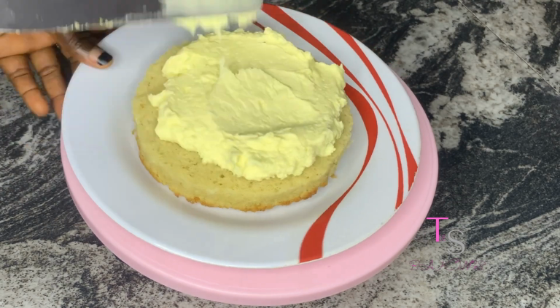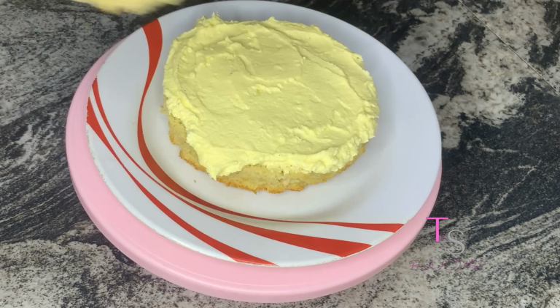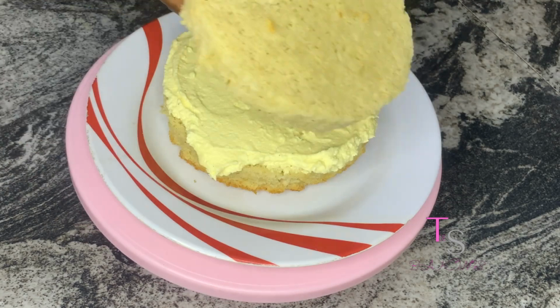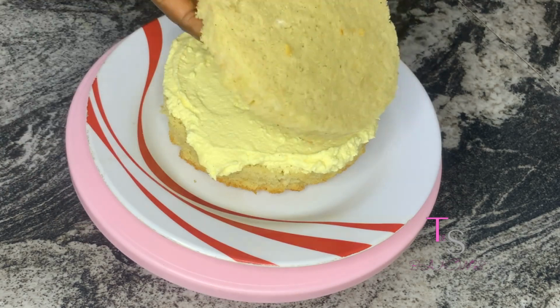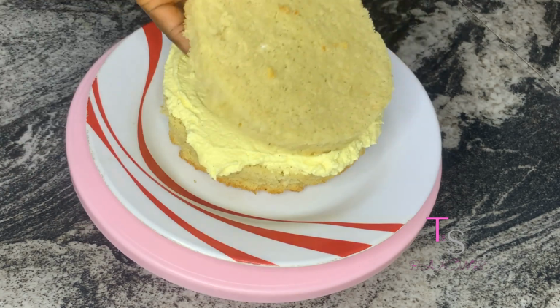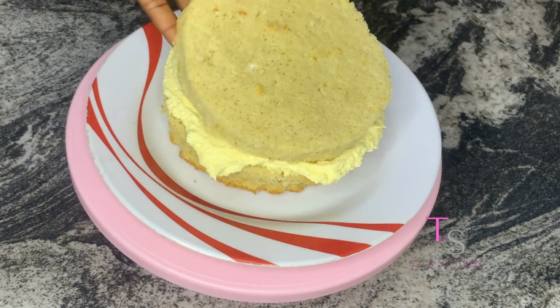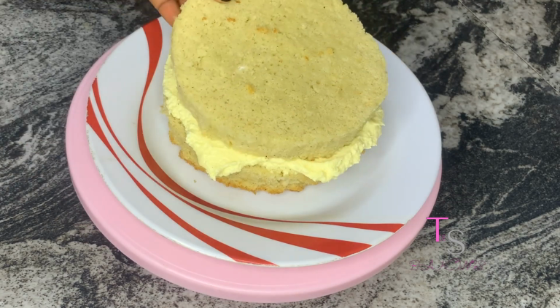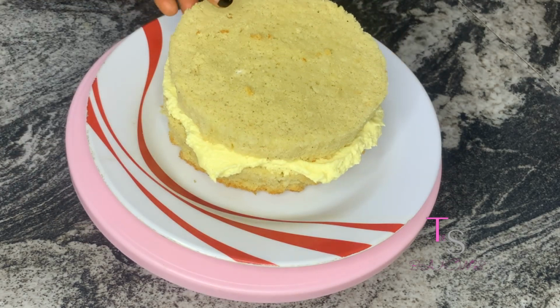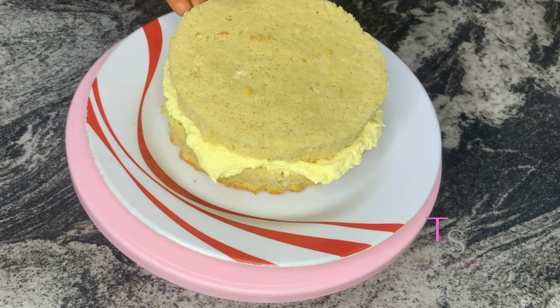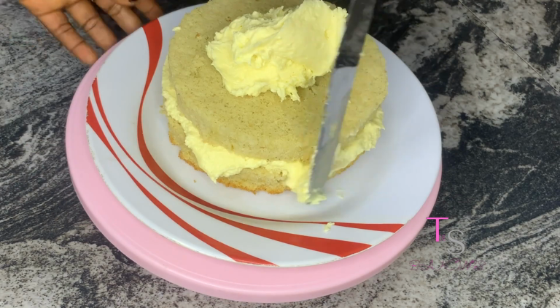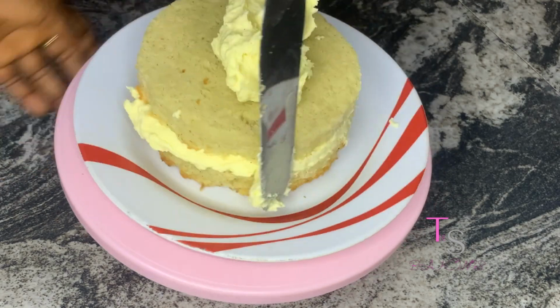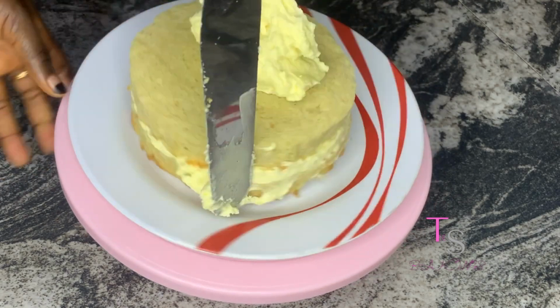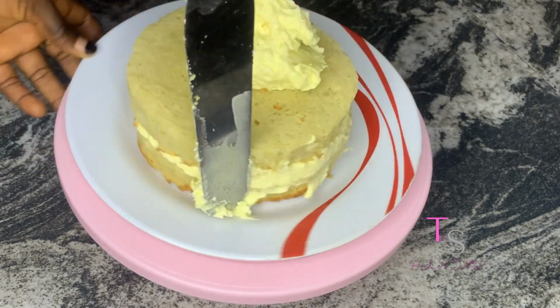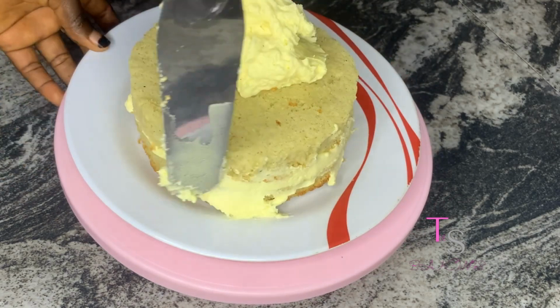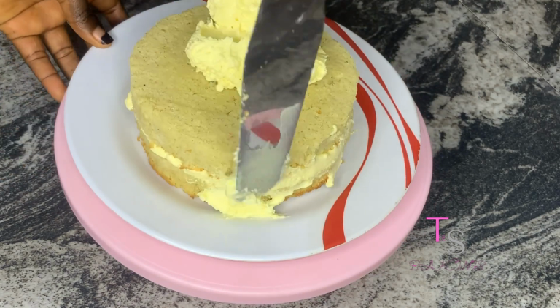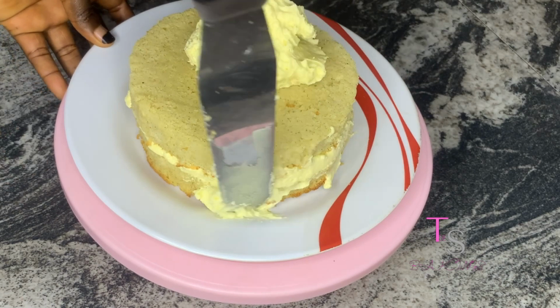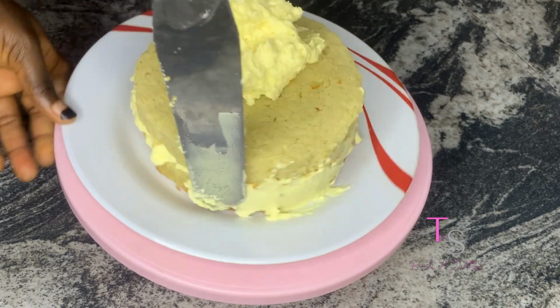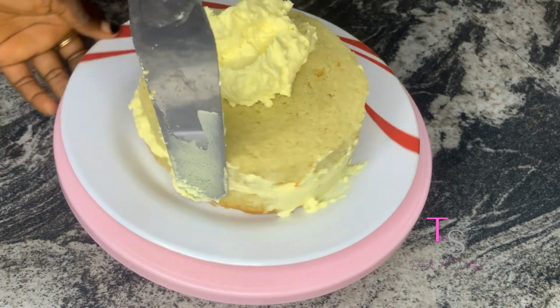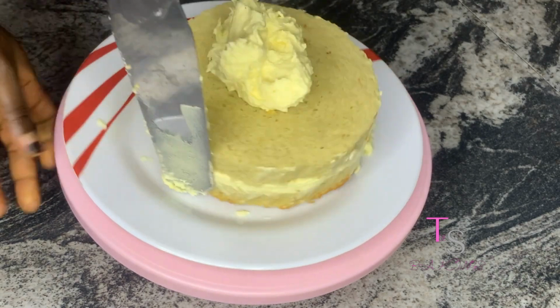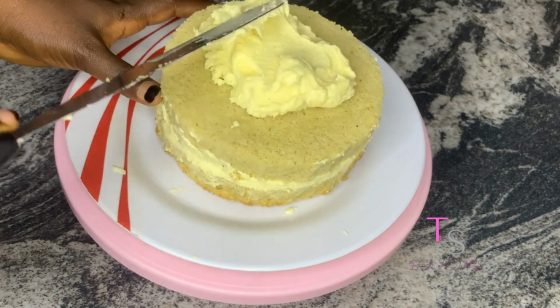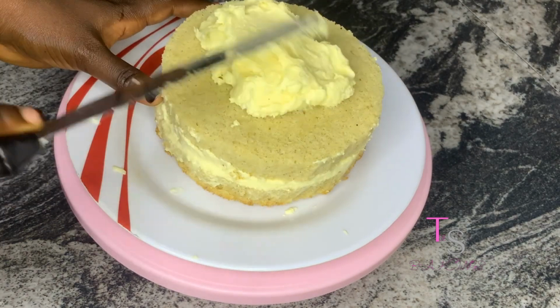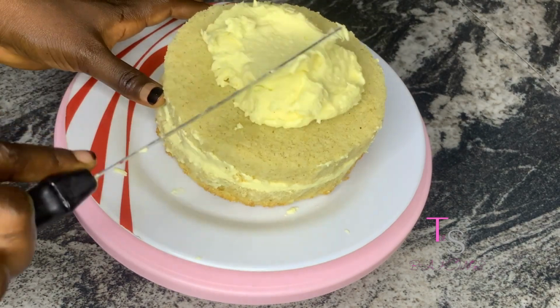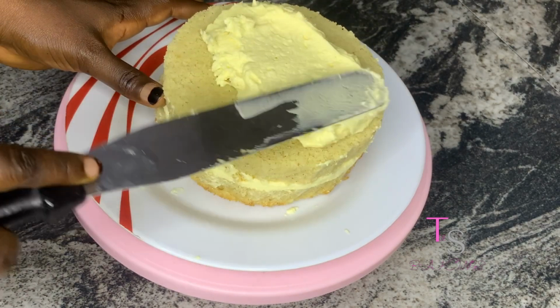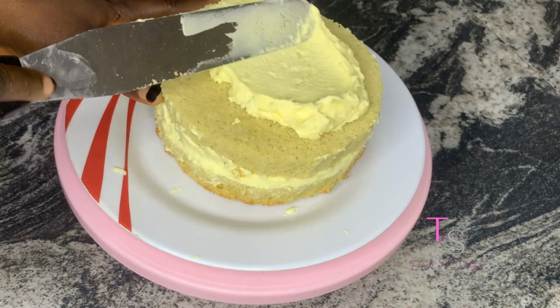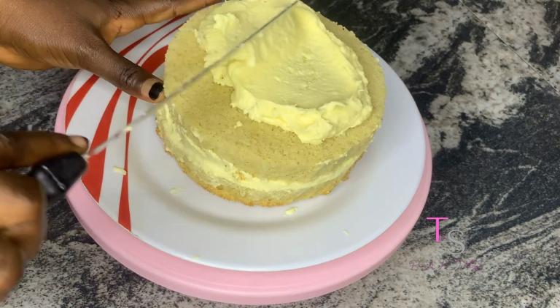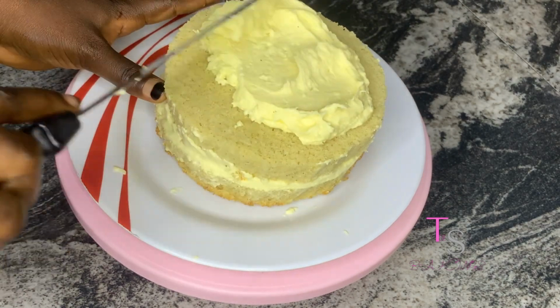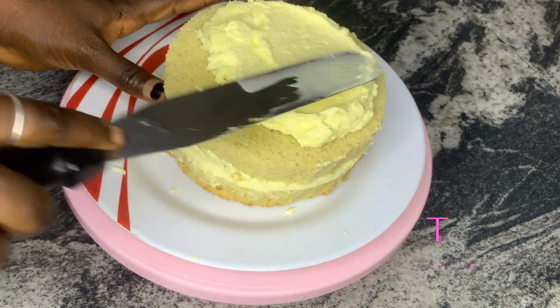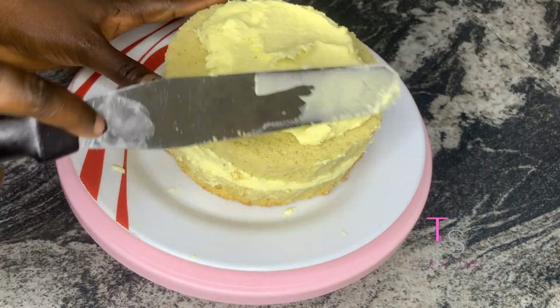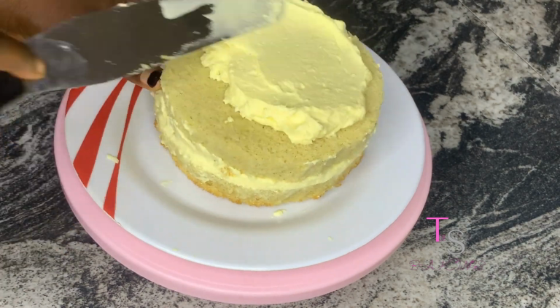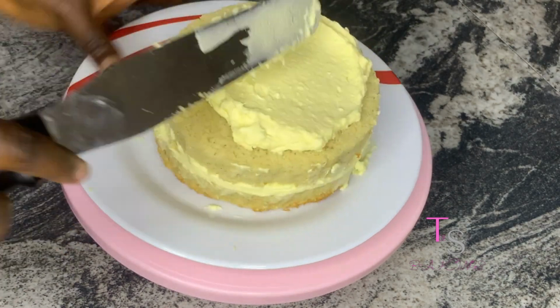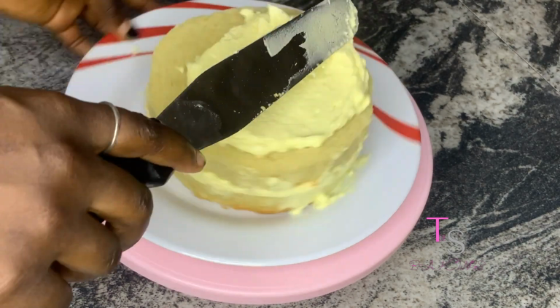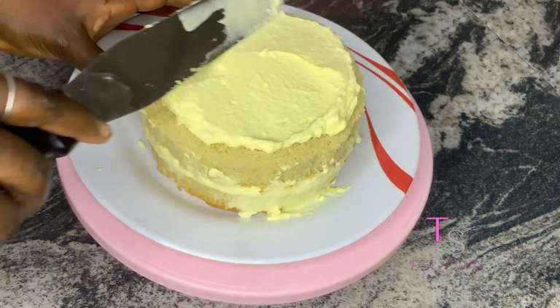When you add your cream to your cake, it gives it better taste and it makes it super moist.